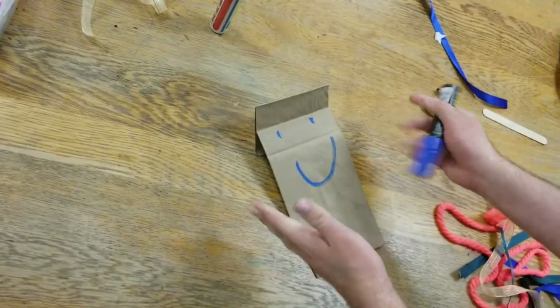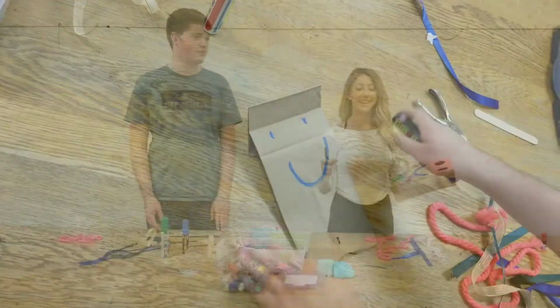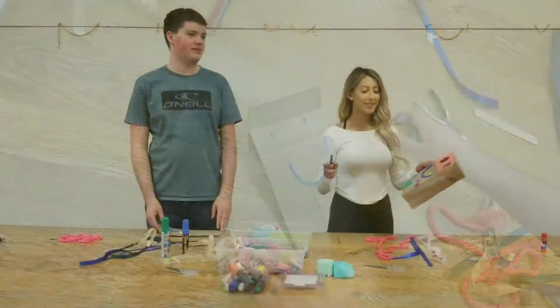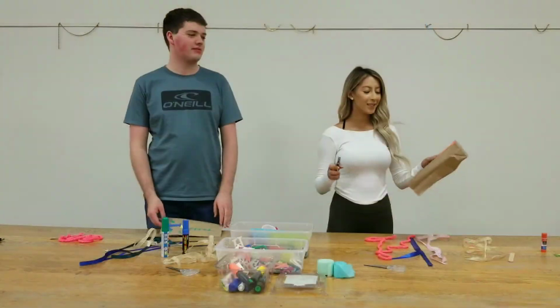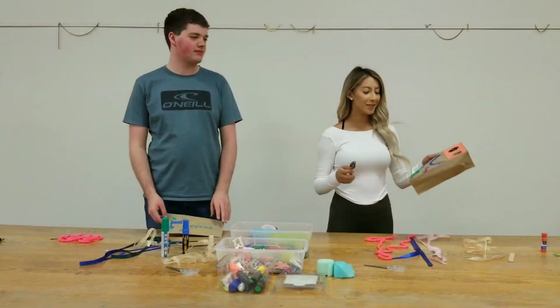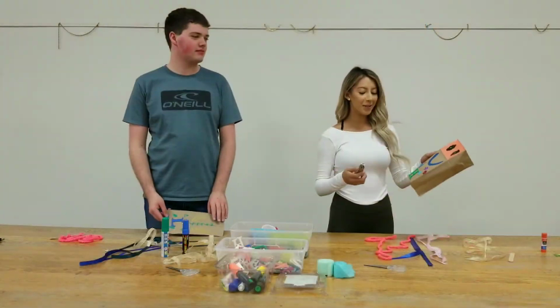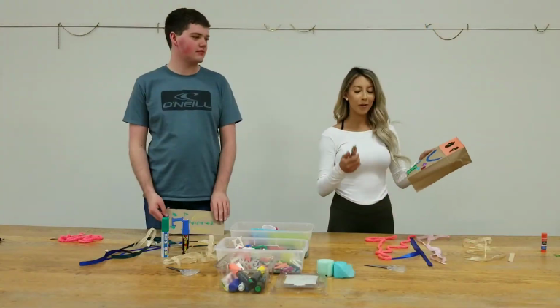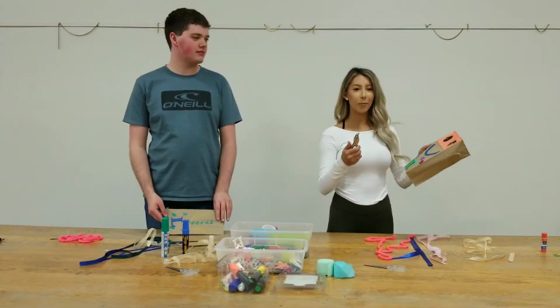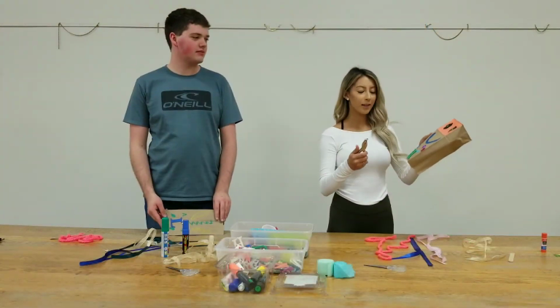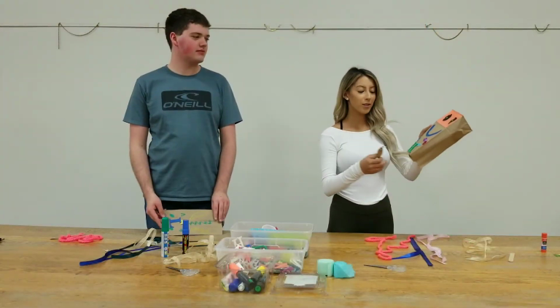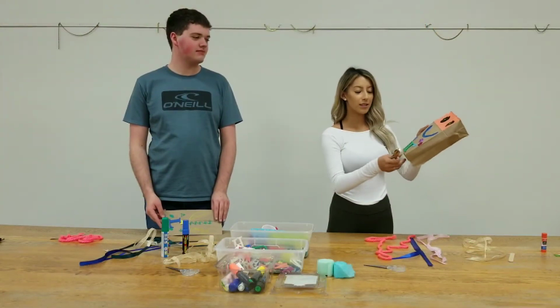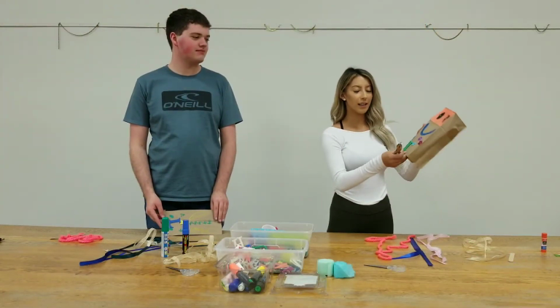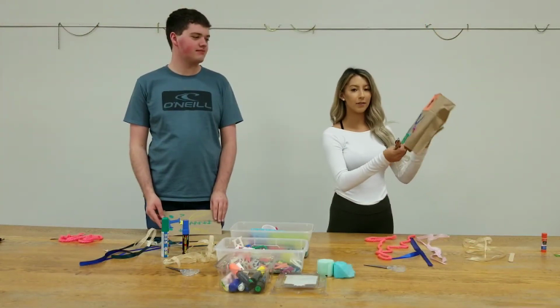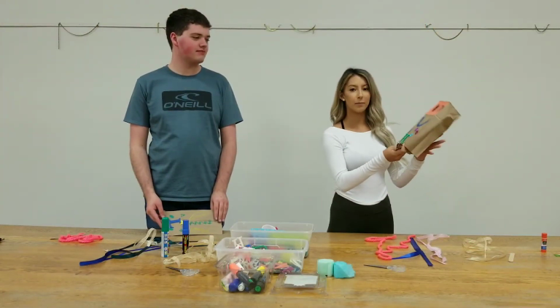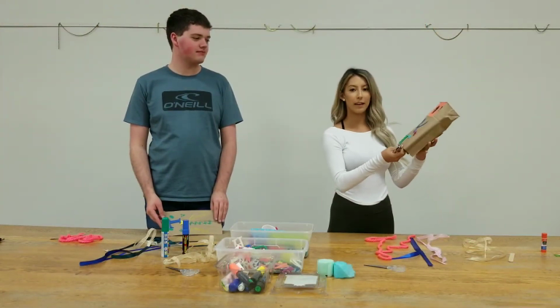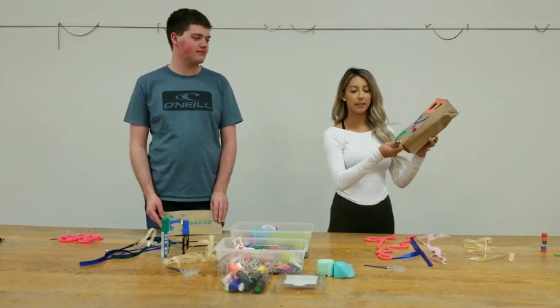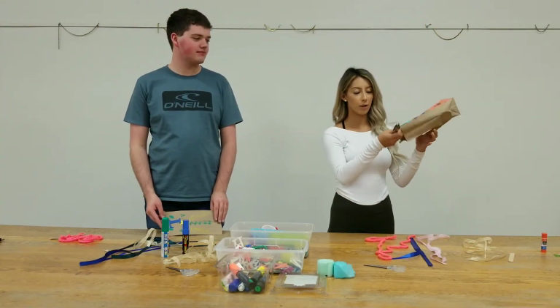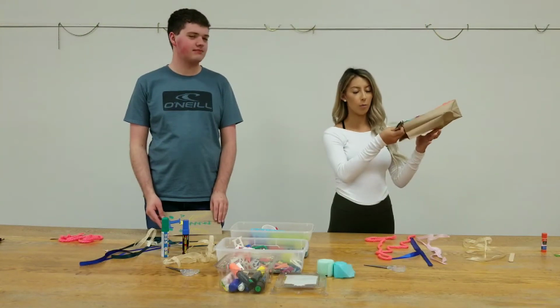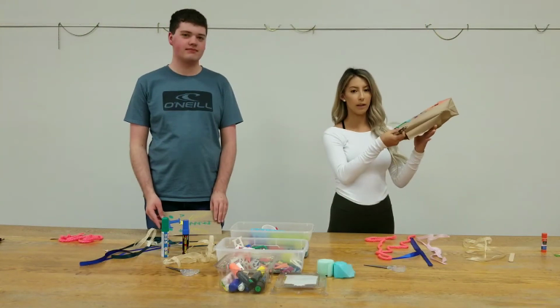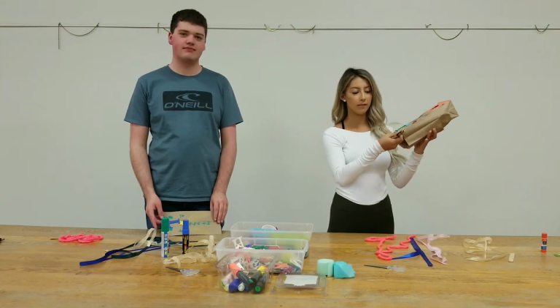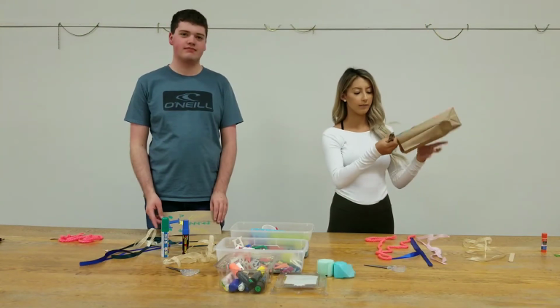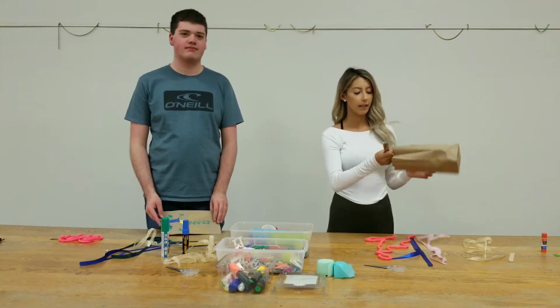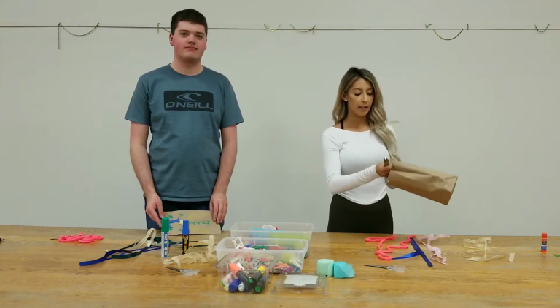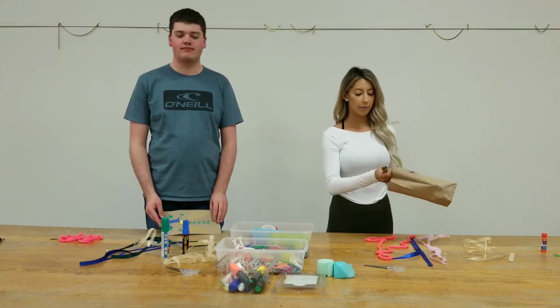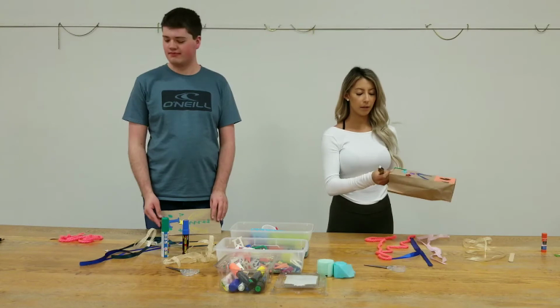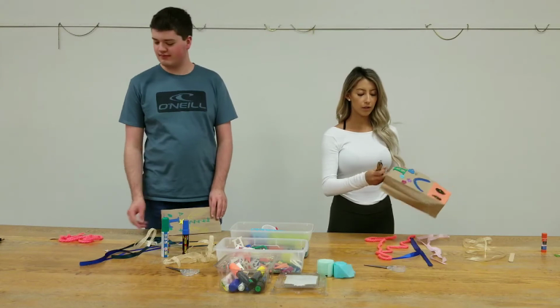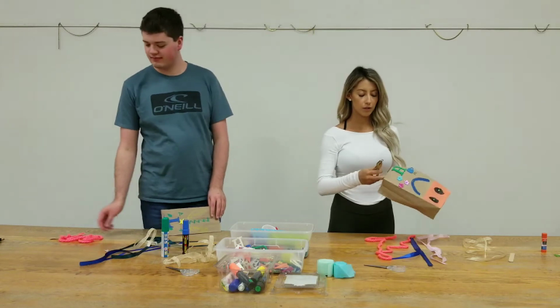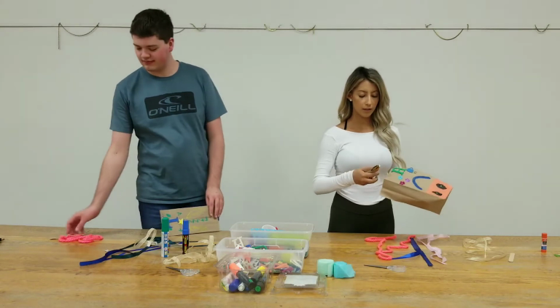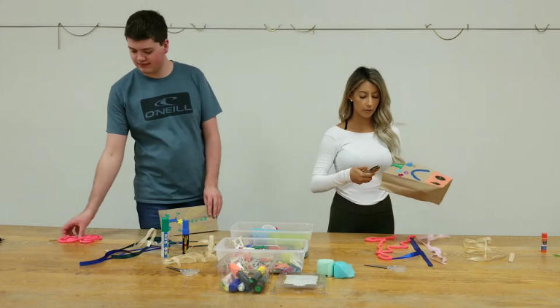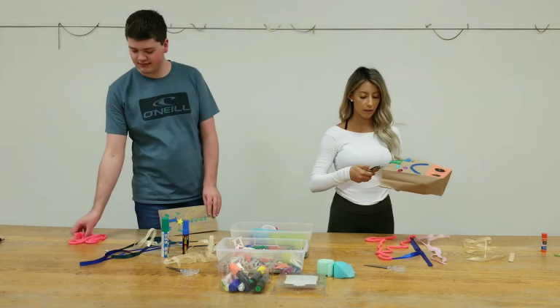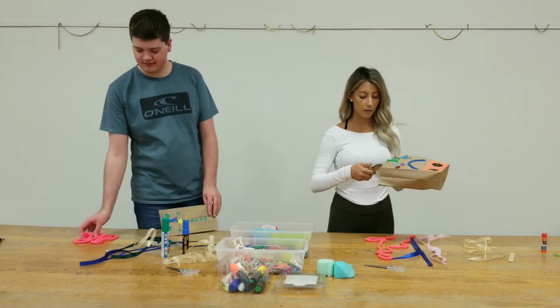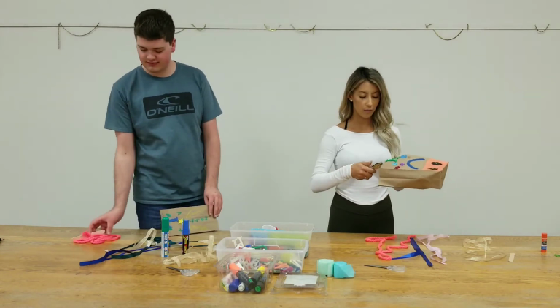Next, you're going to want to hole punch the side of your bag that's open and put your string through that hole.